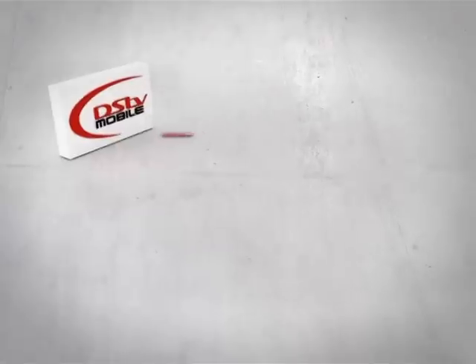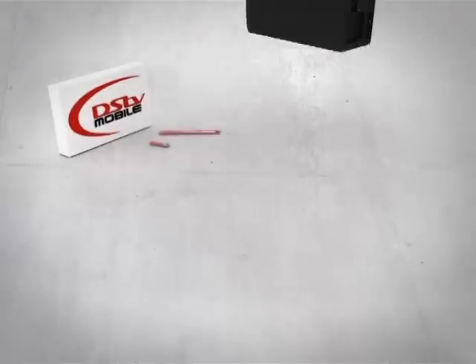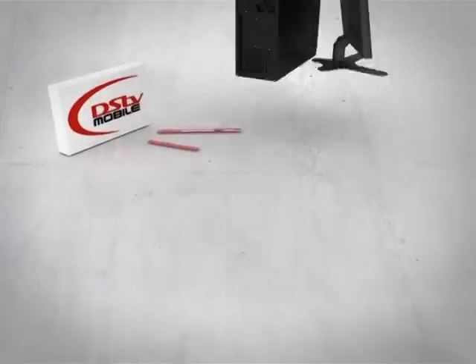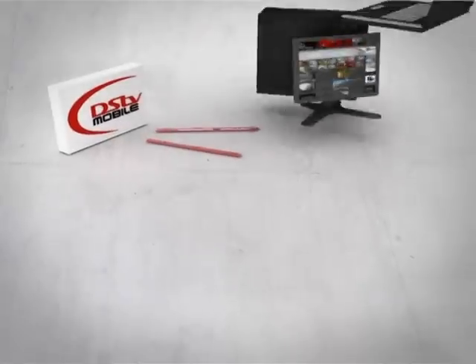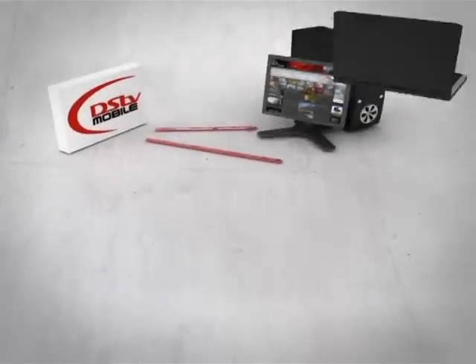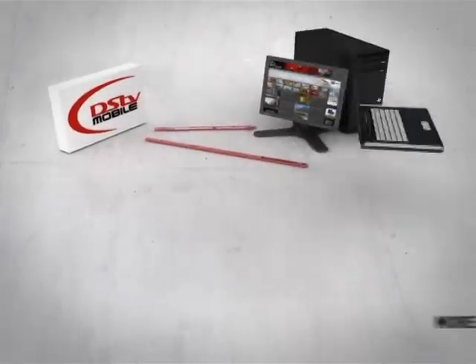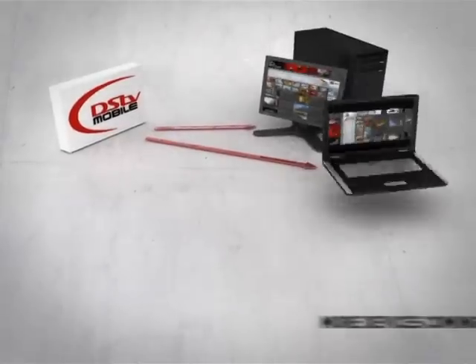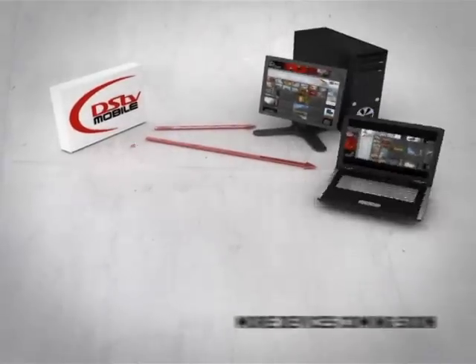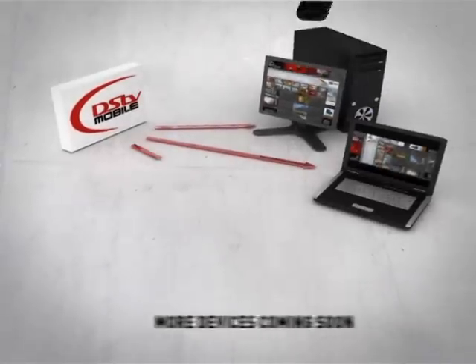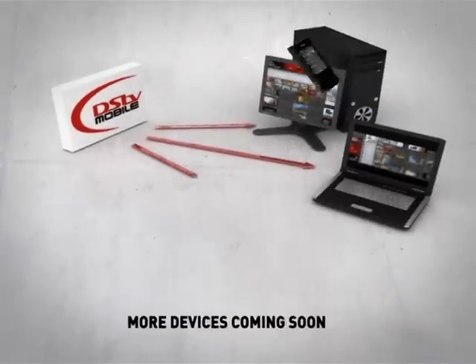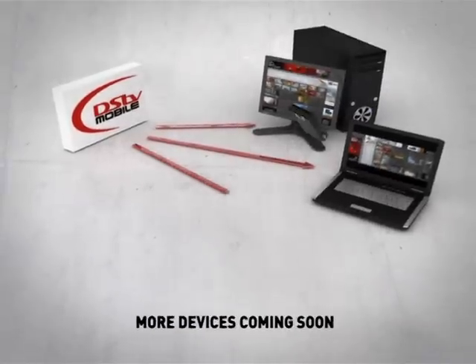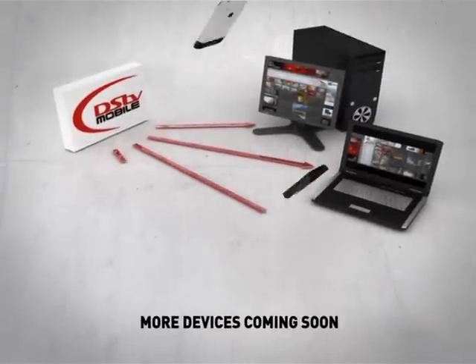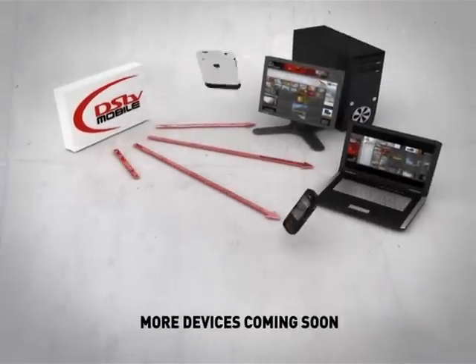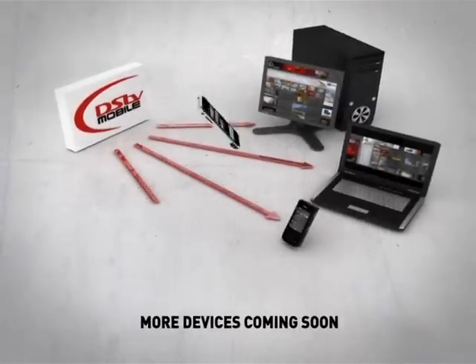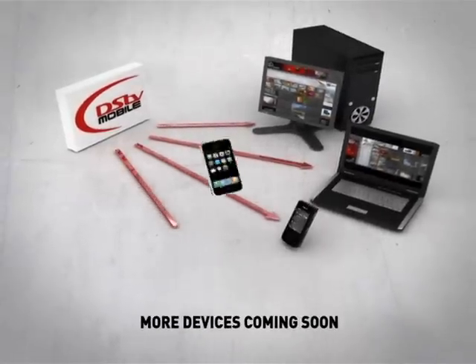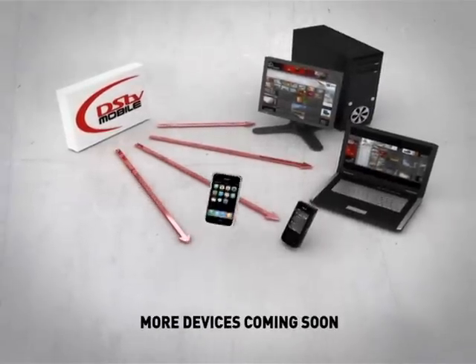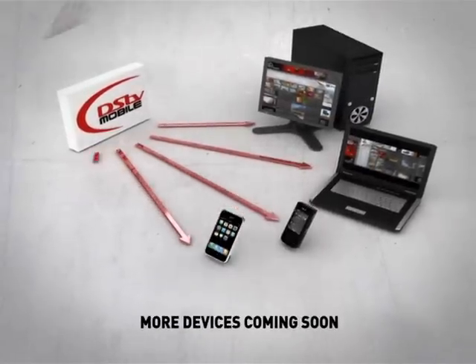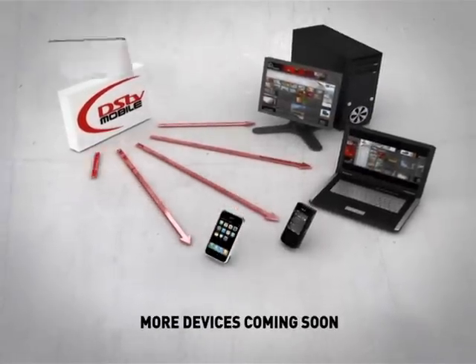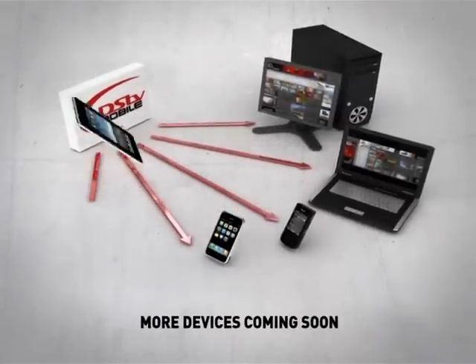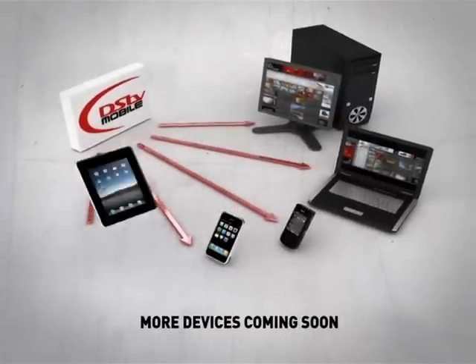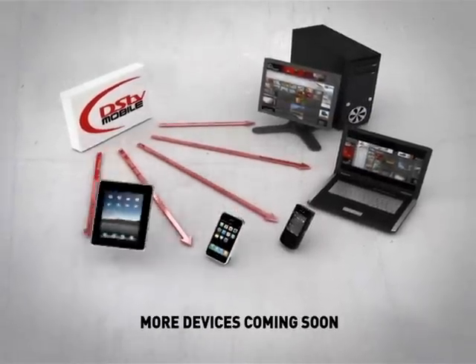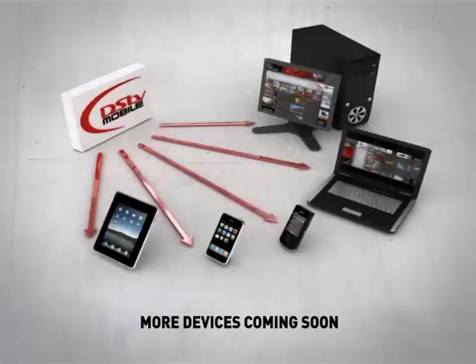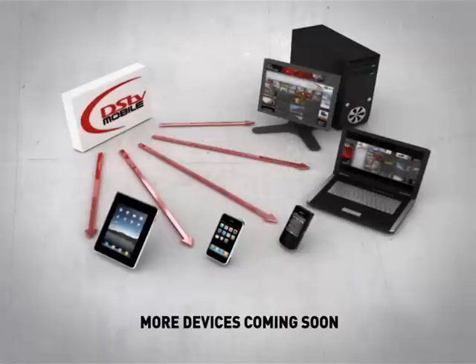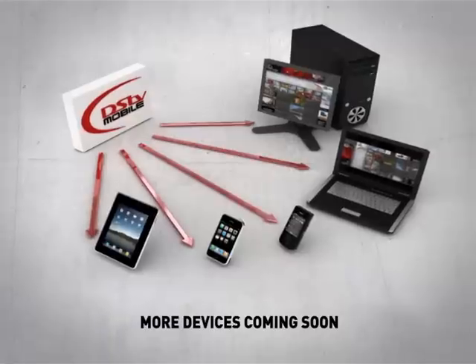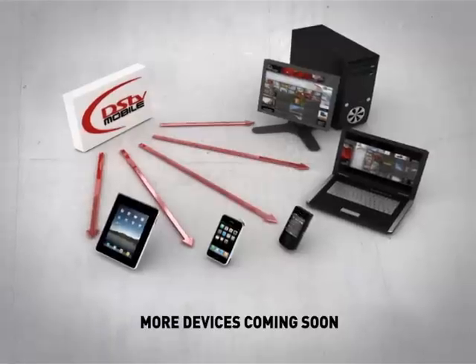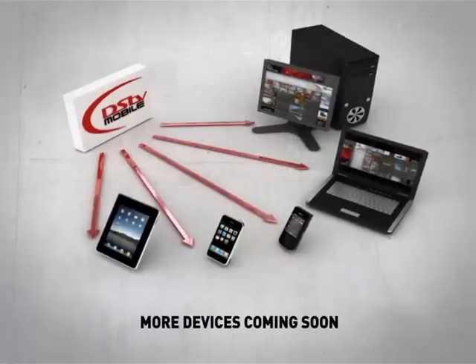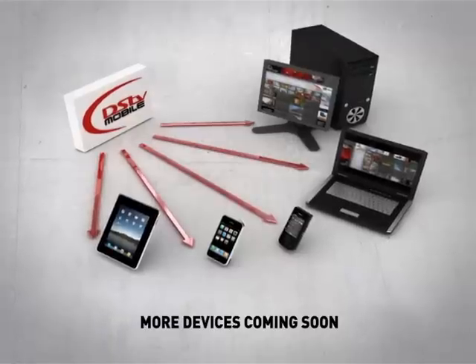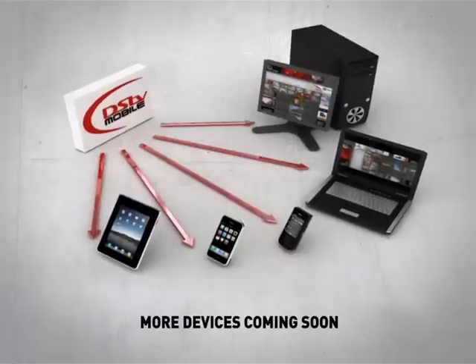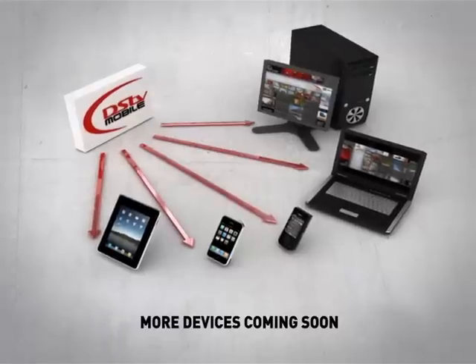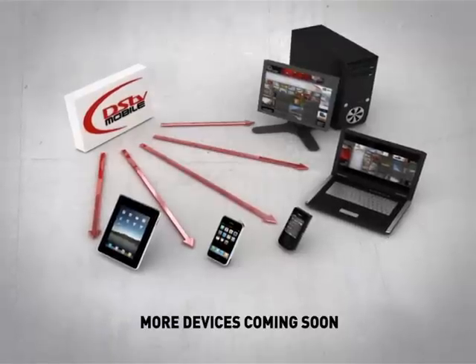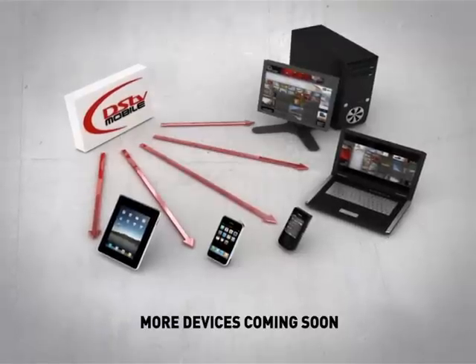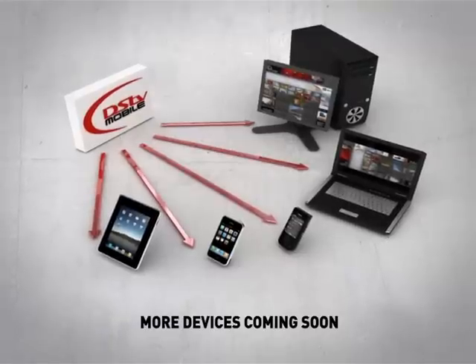On your PC, laptop, mobile phone, iPhone, iPad, or even your iPod Touch.